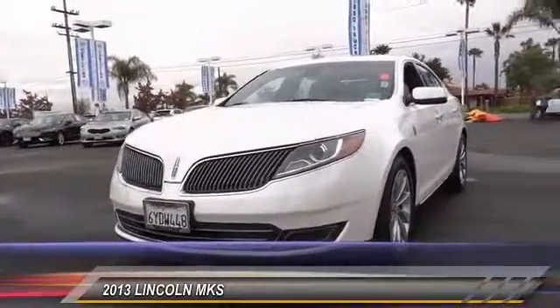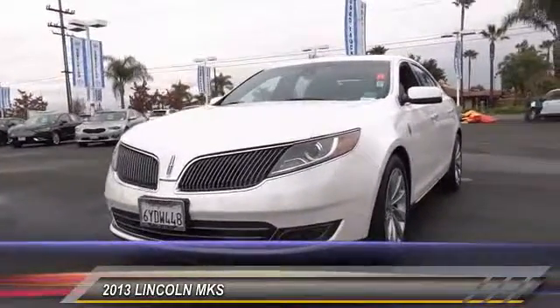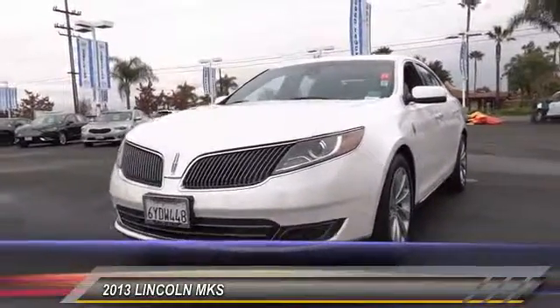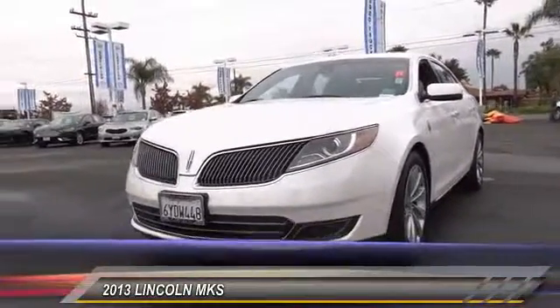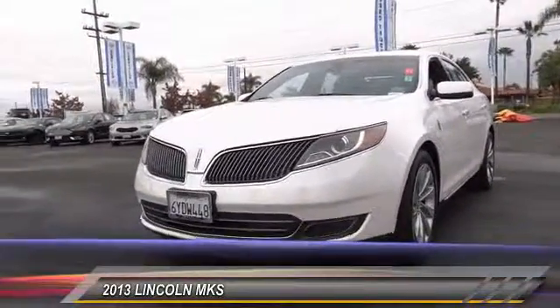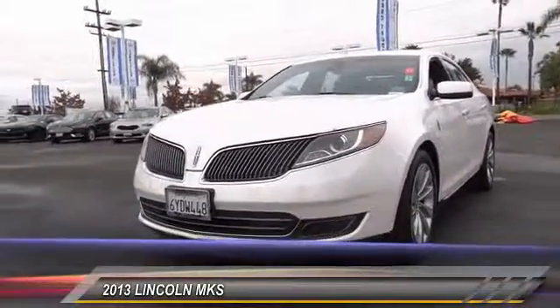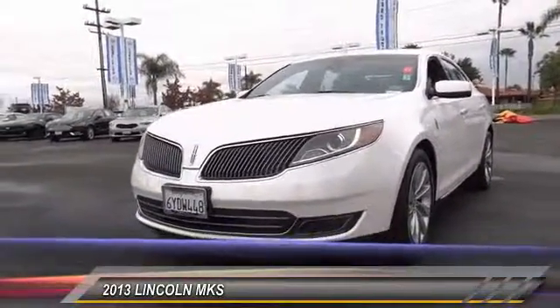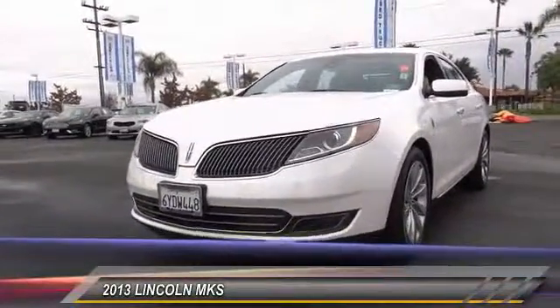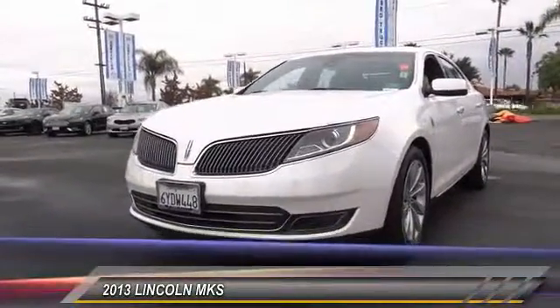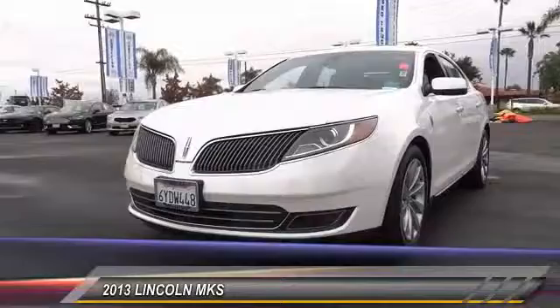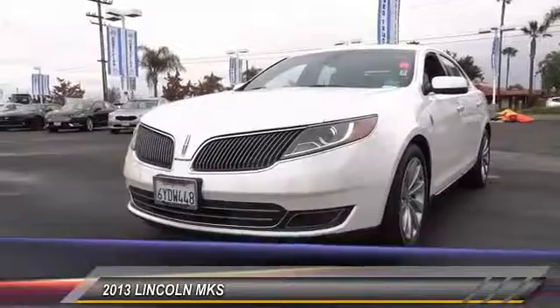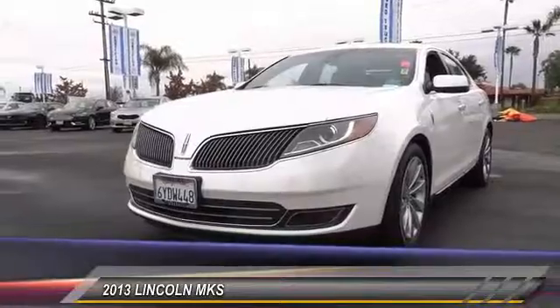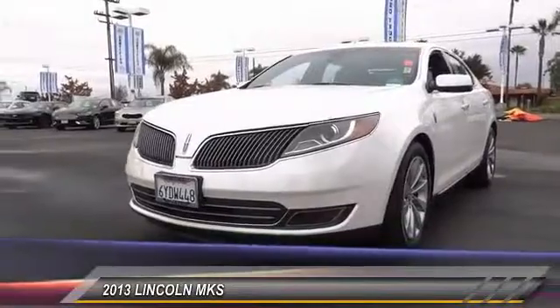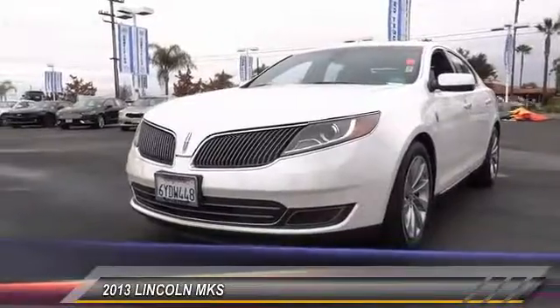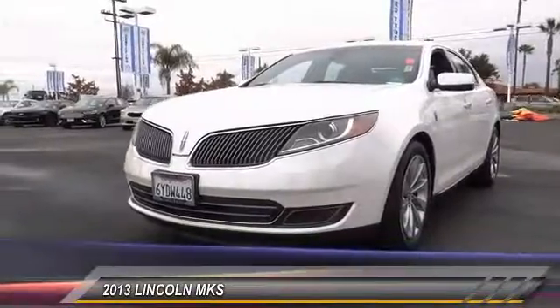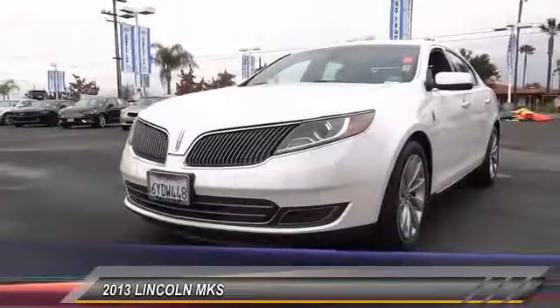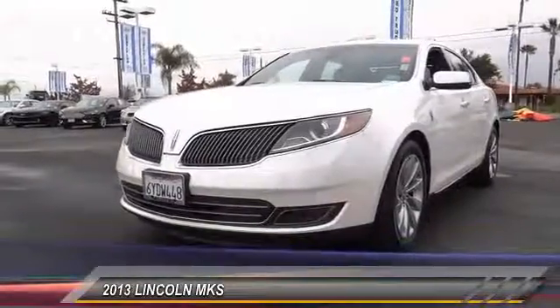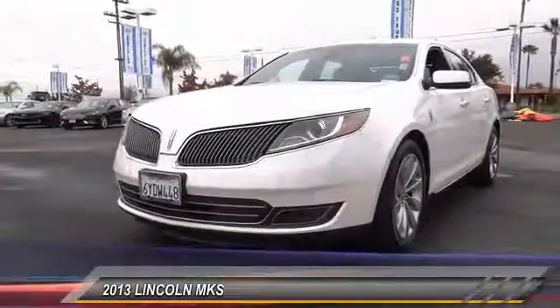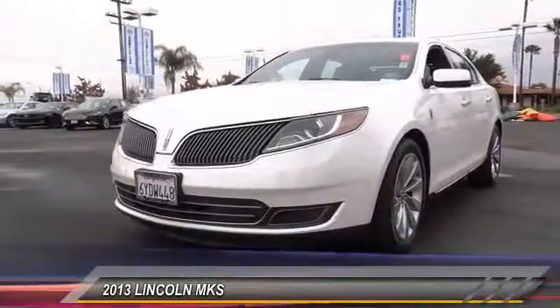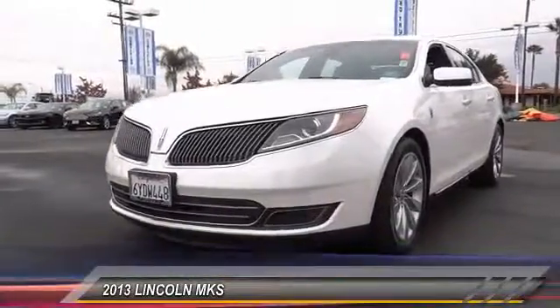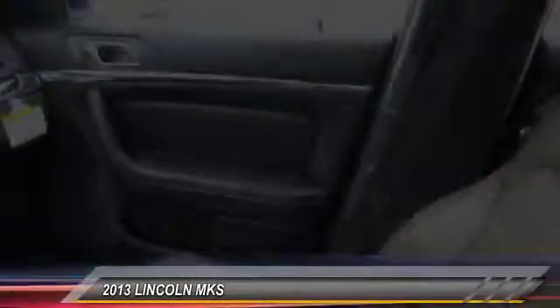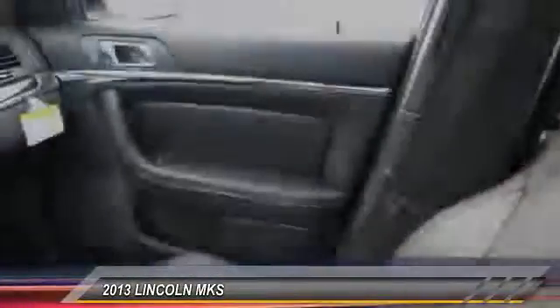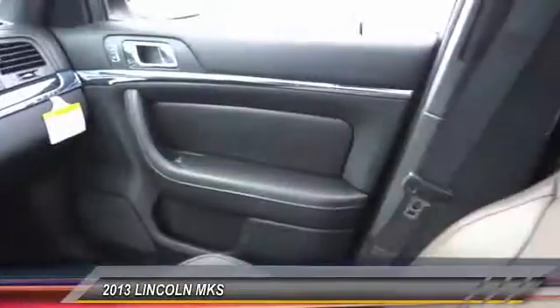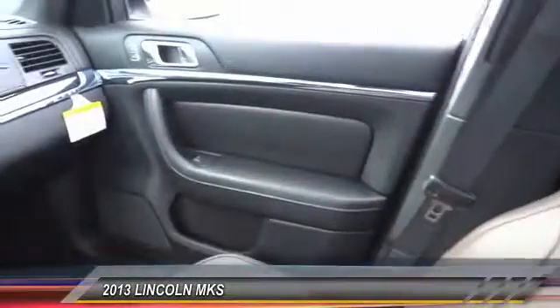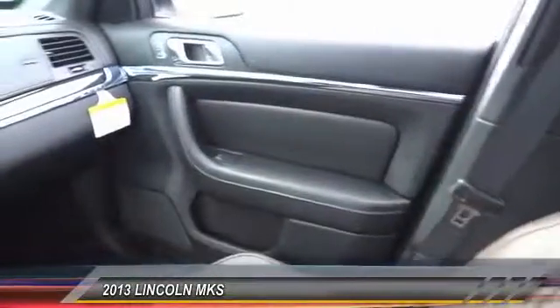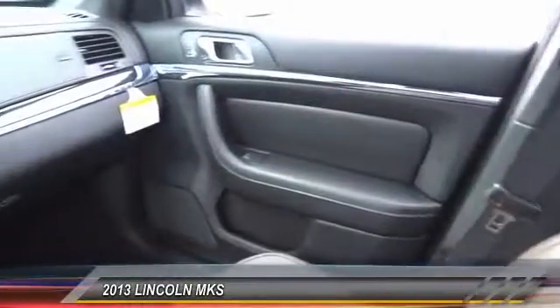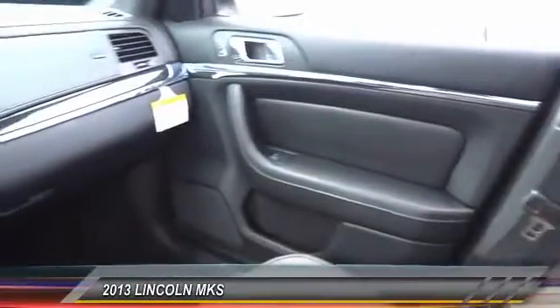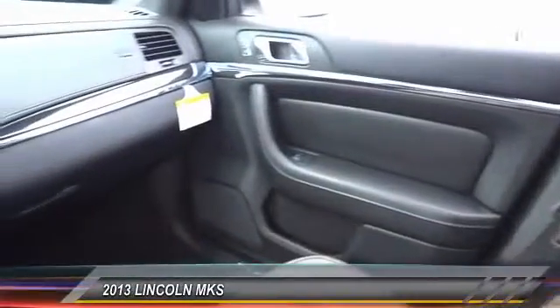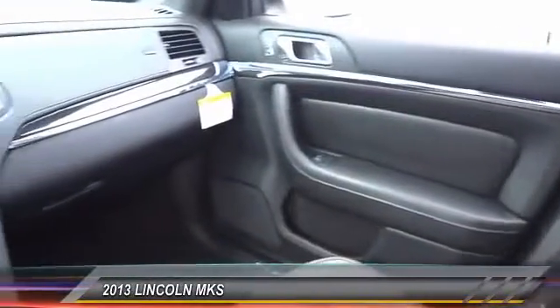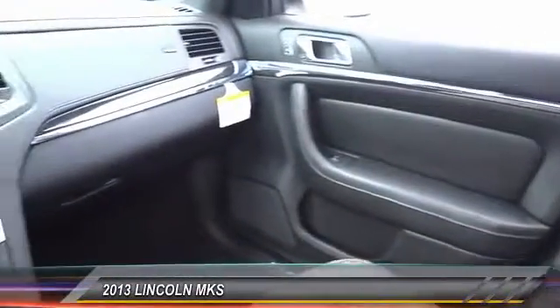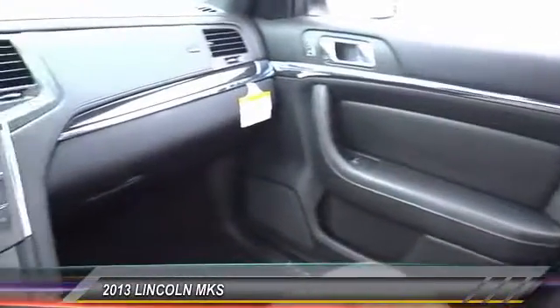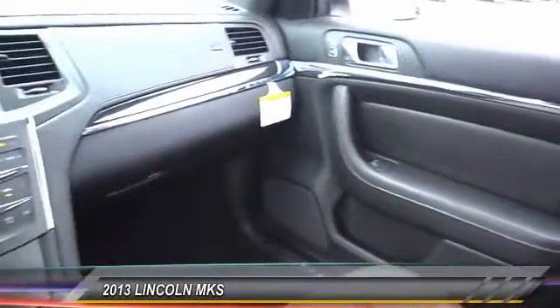This vehicle has less than 20,000 miles. Here are some of this vehicle's great options: premium wheels,